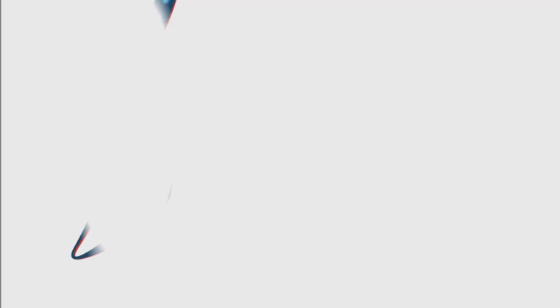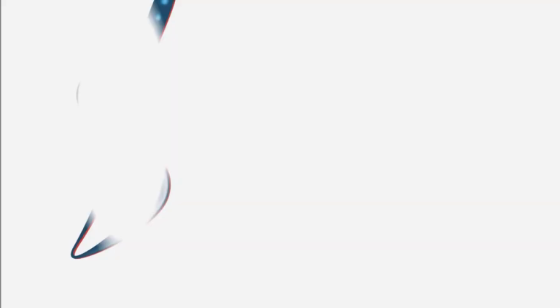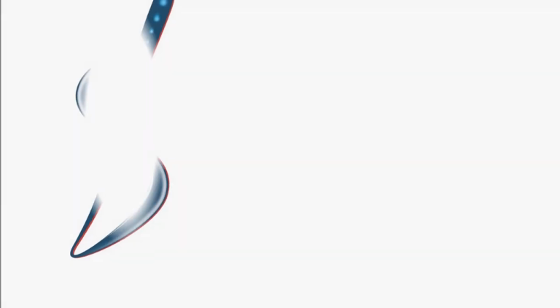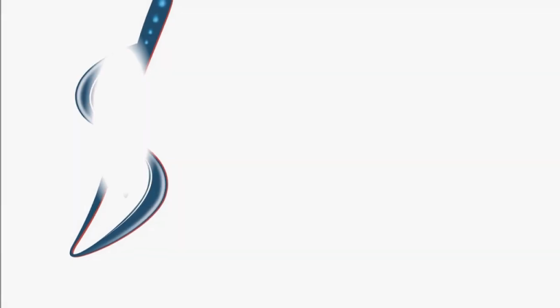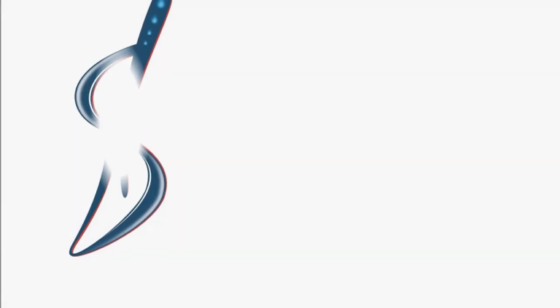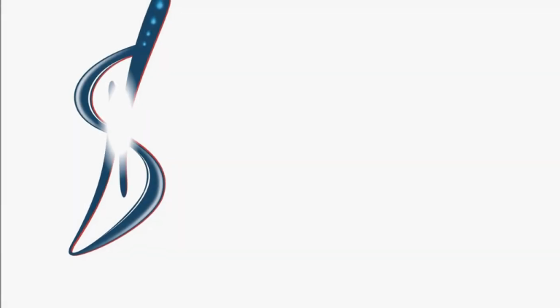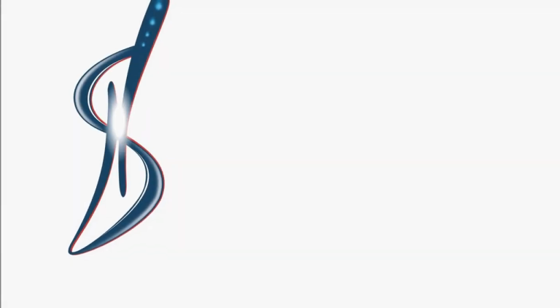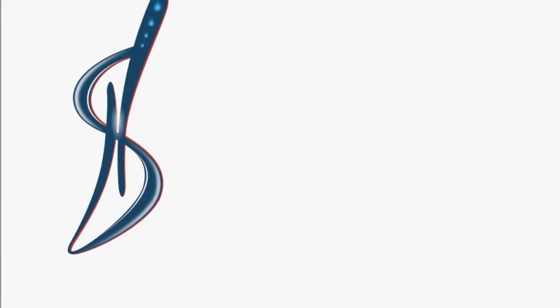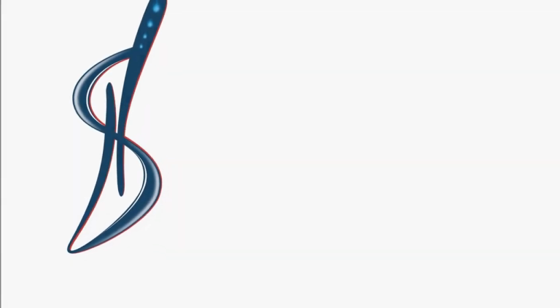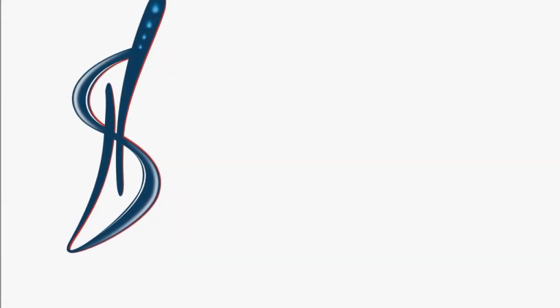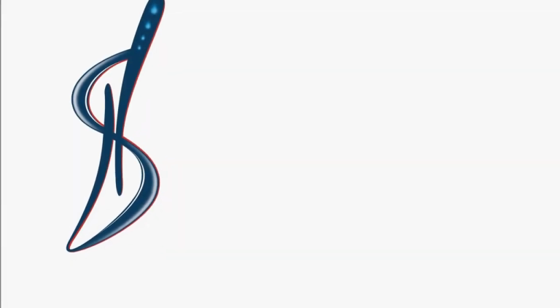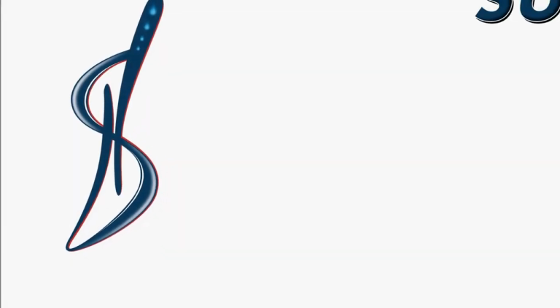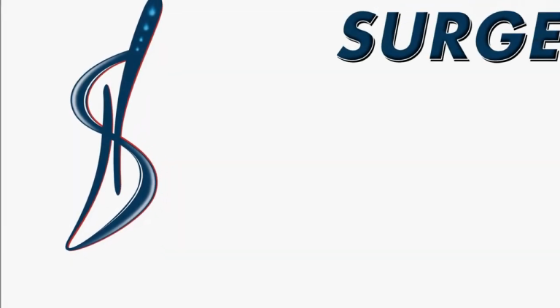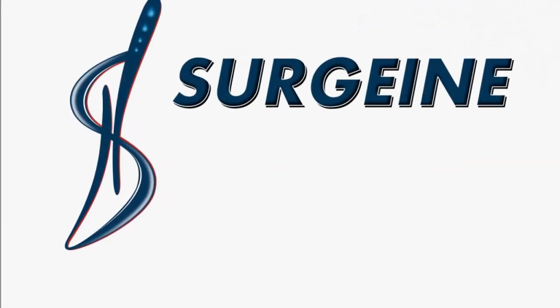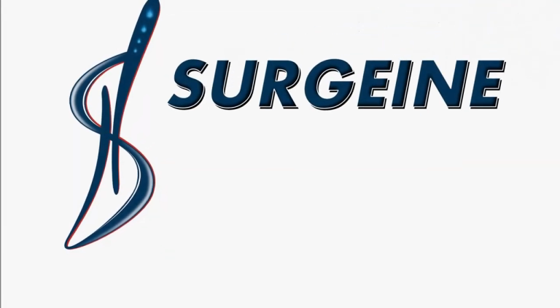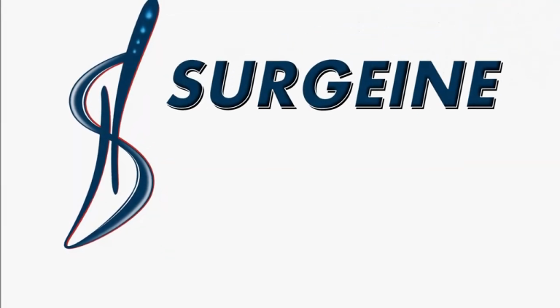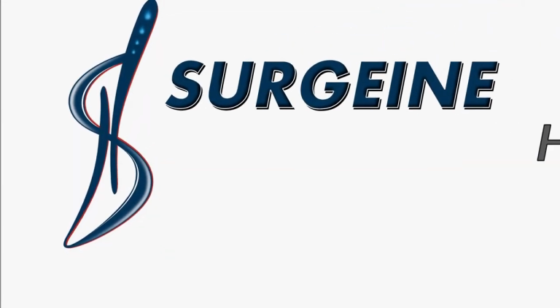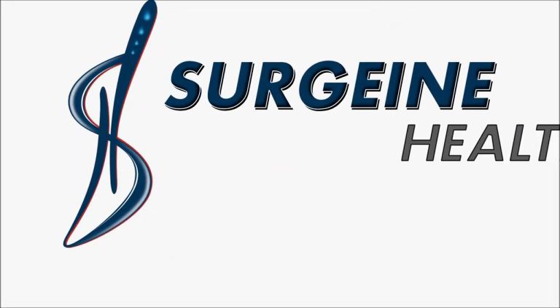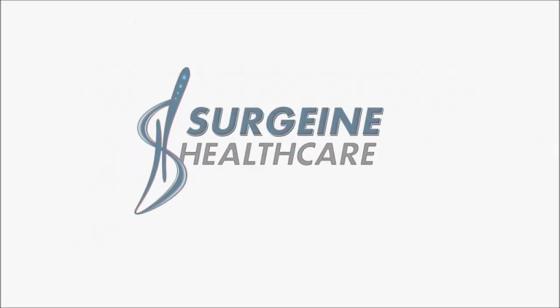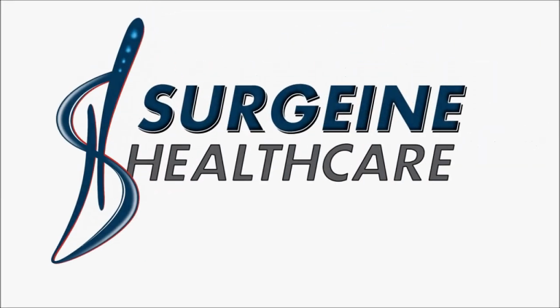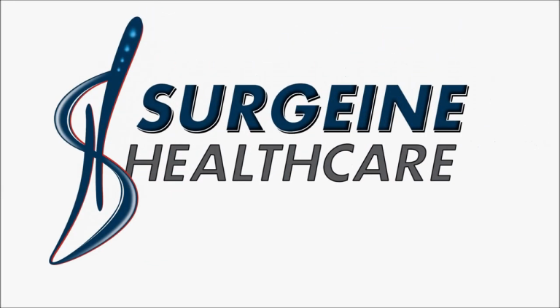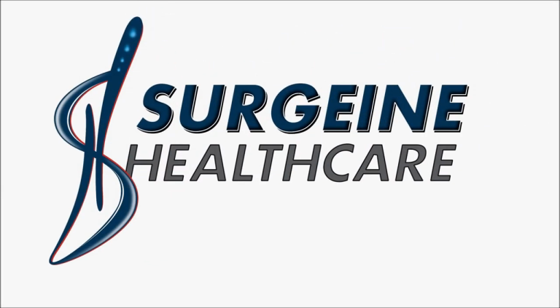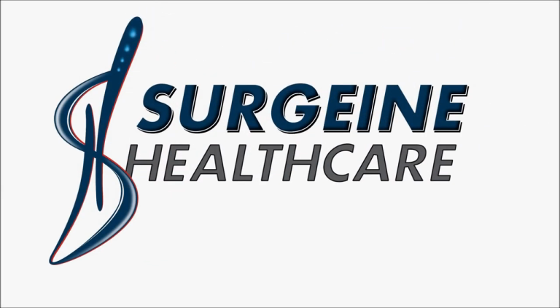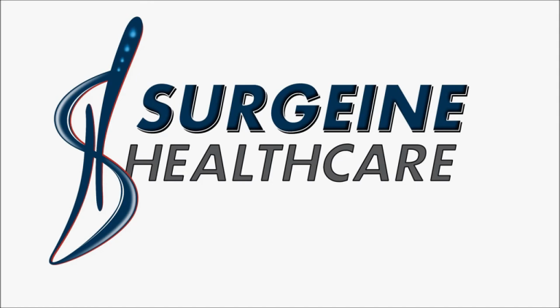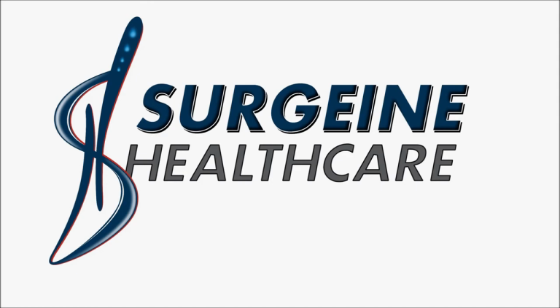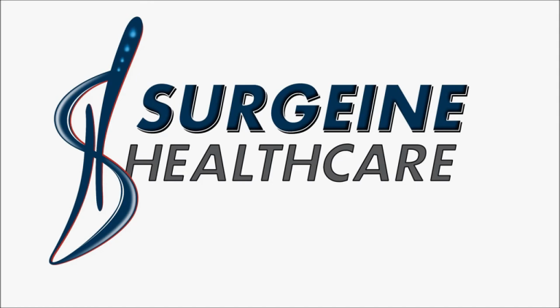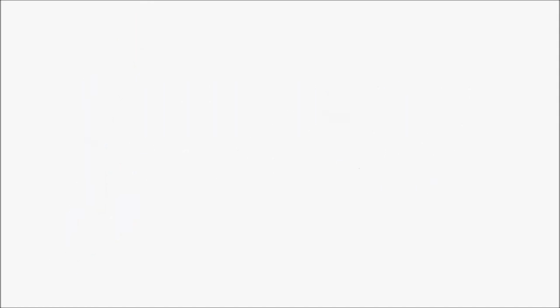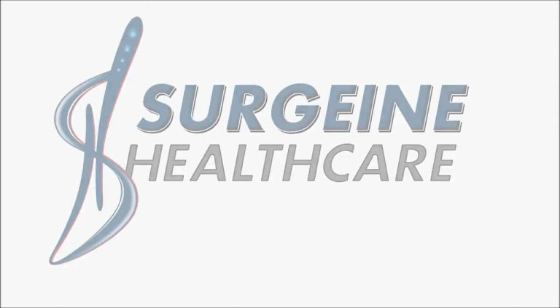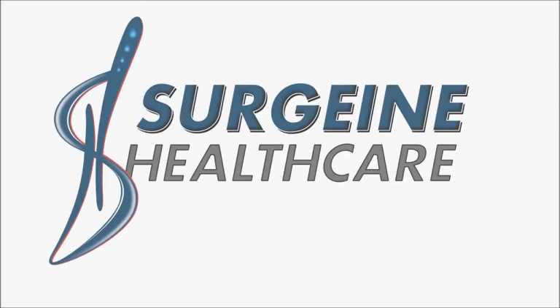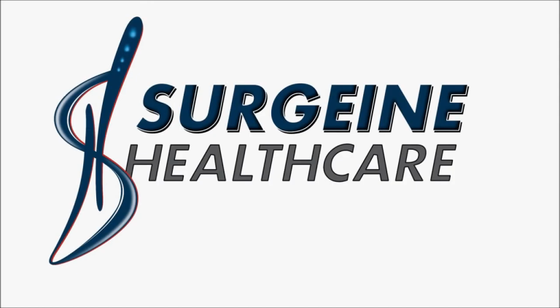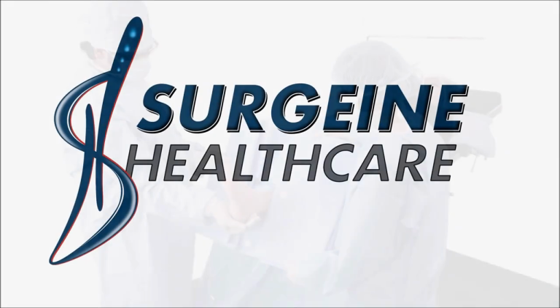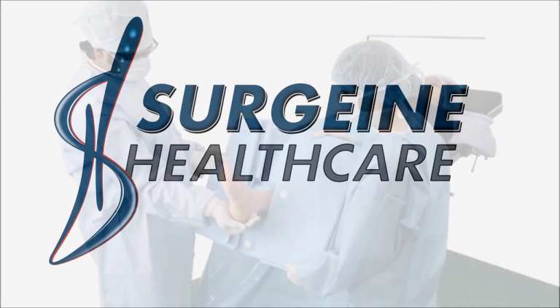Draping instruction for knee arthroscopy drape, for various surgeries by Surgeon Healthcare India.